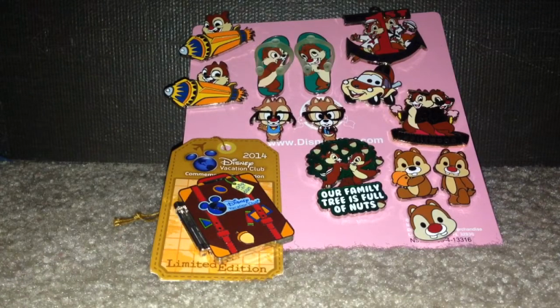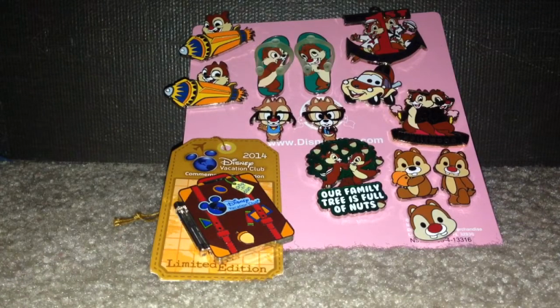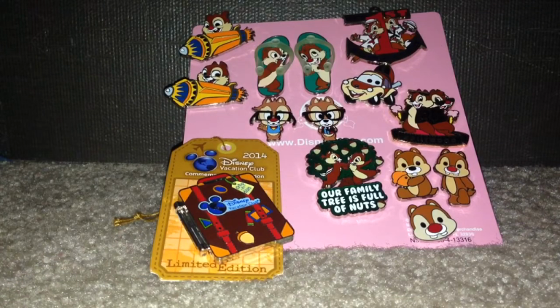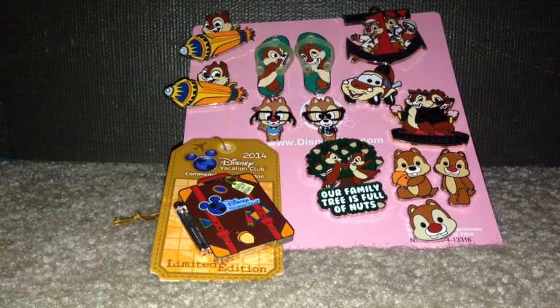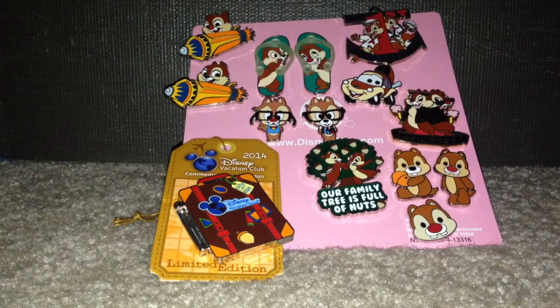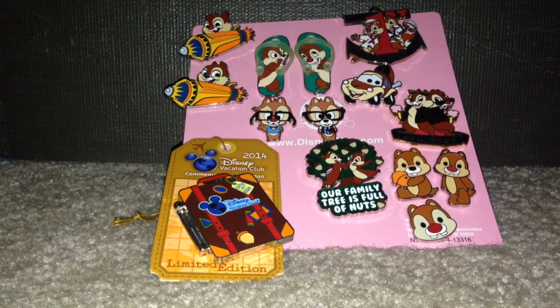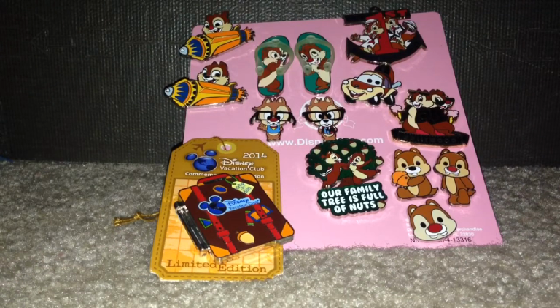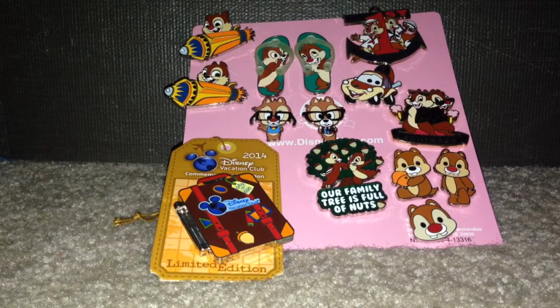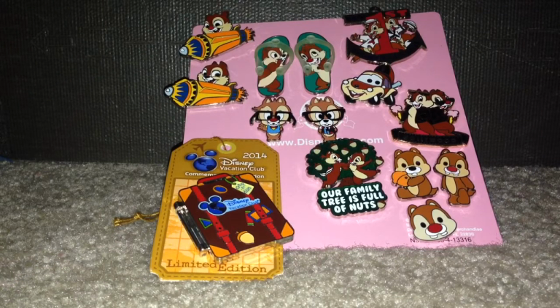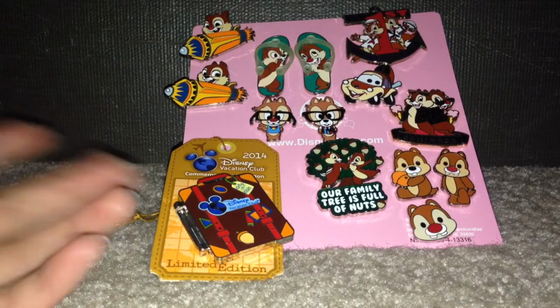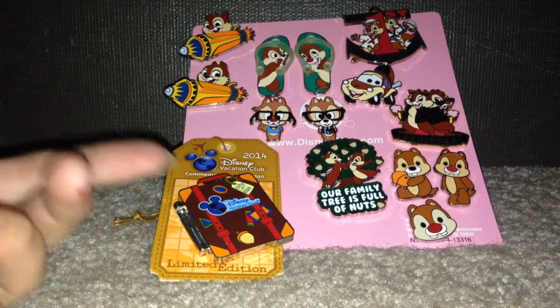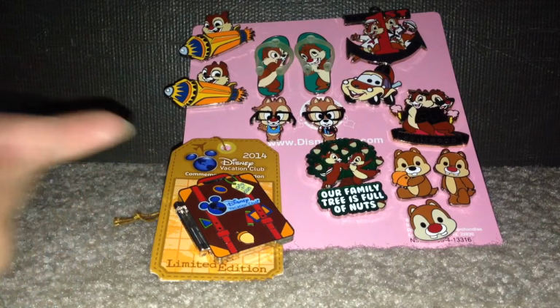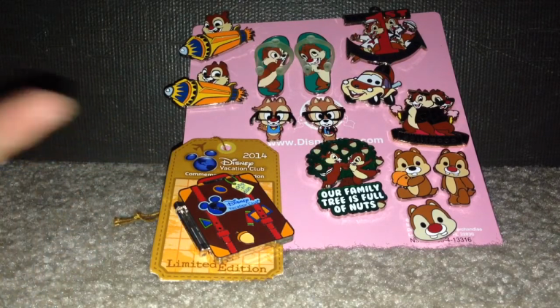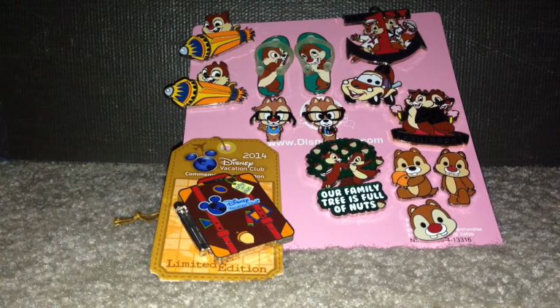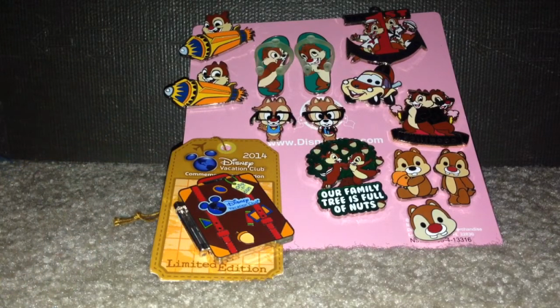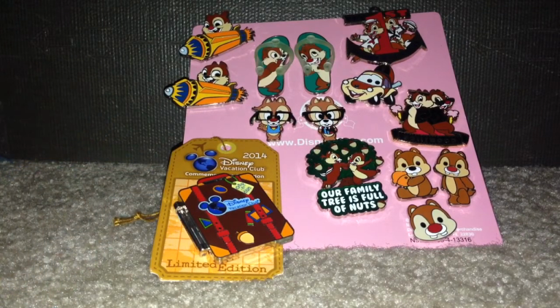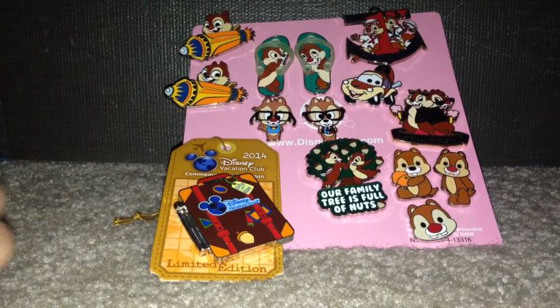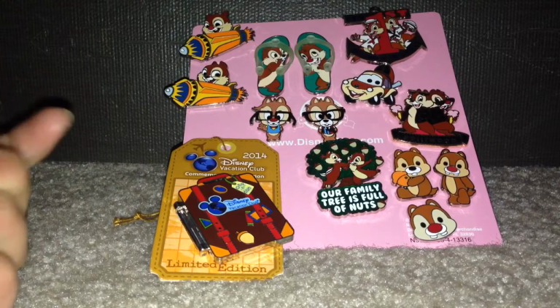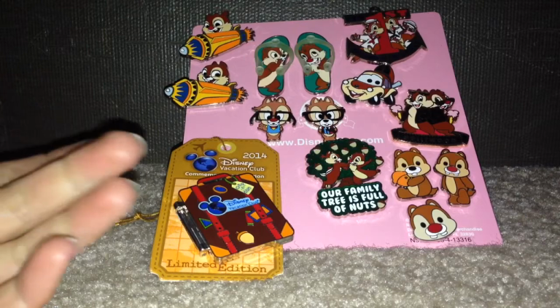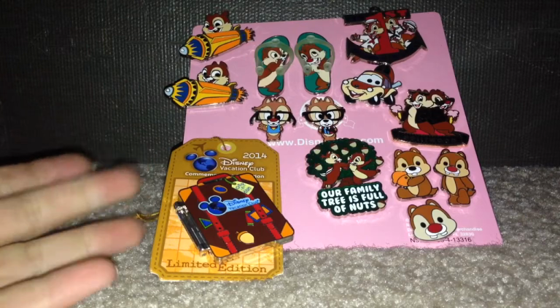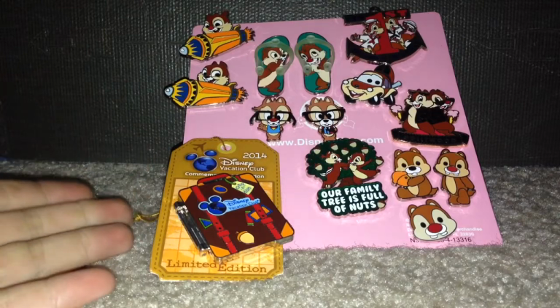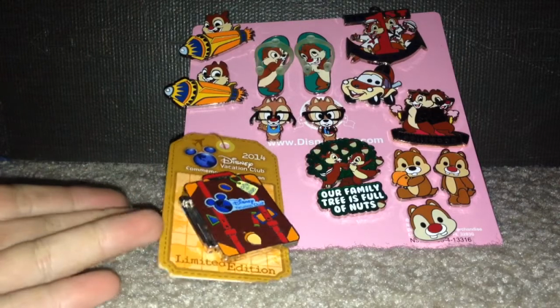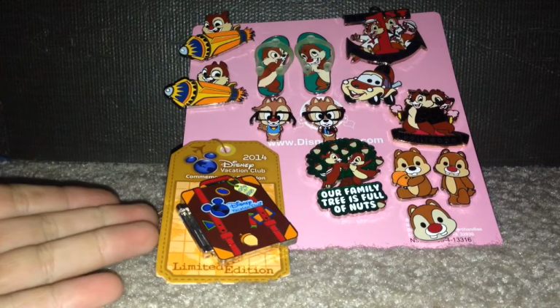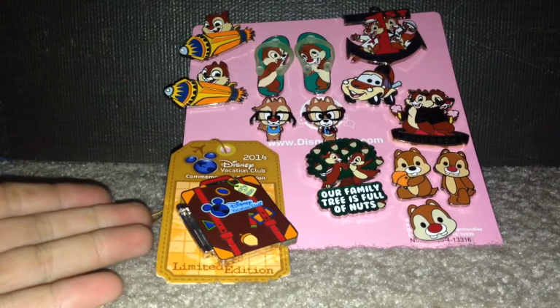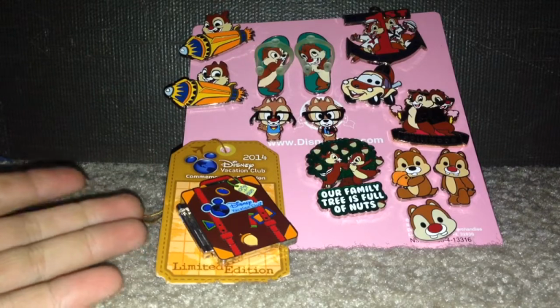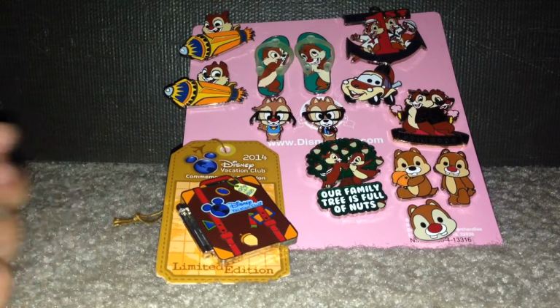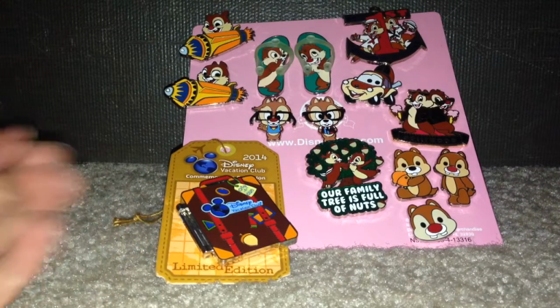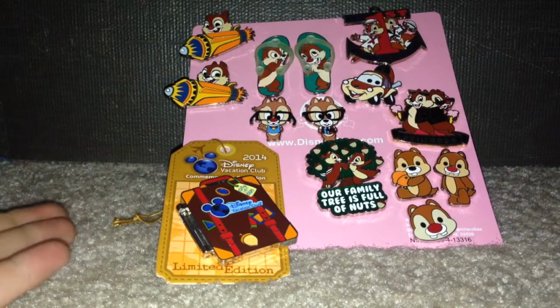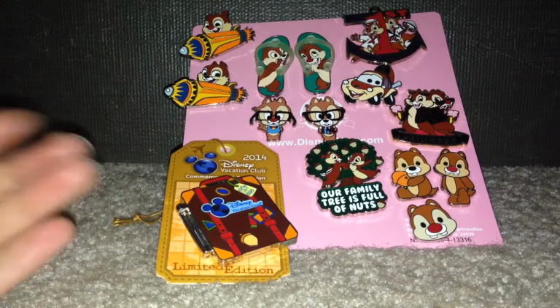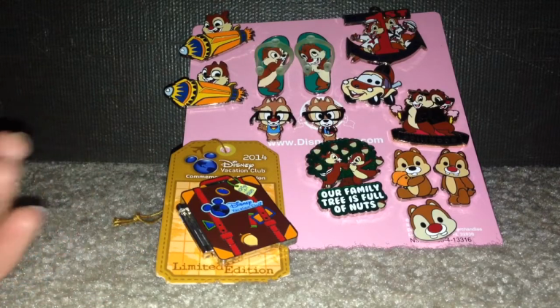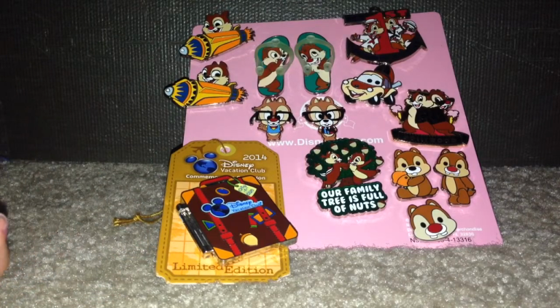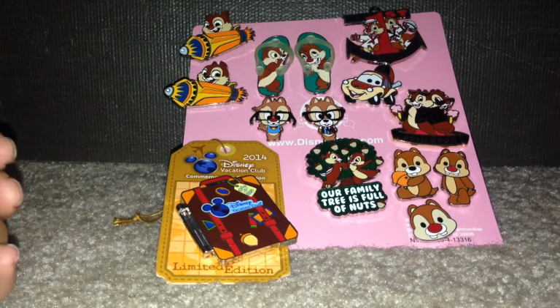I'm going to tell you where I got each pin and what type of pin it is — like rack pin or limited edition.